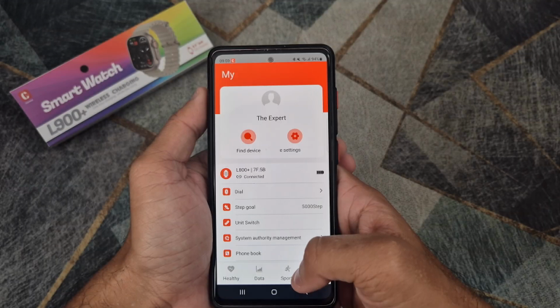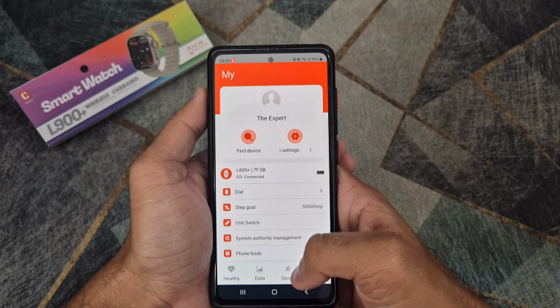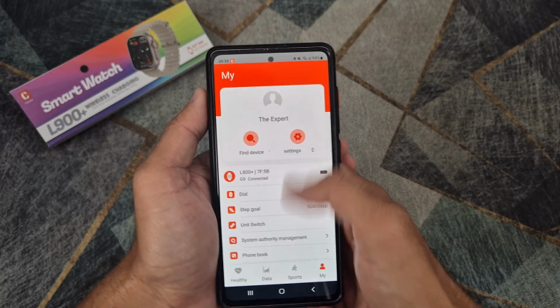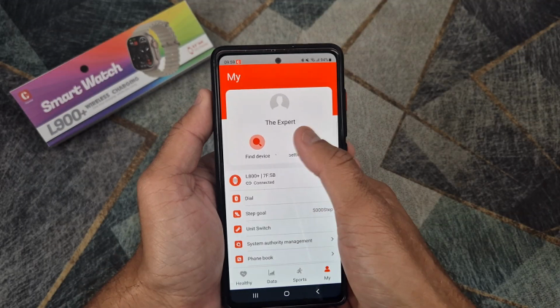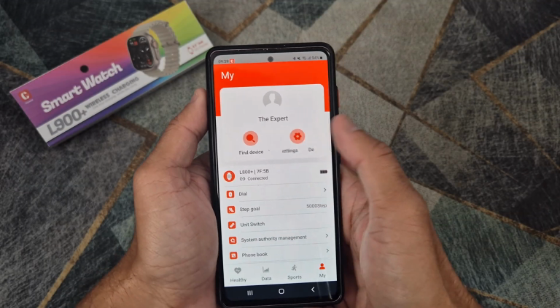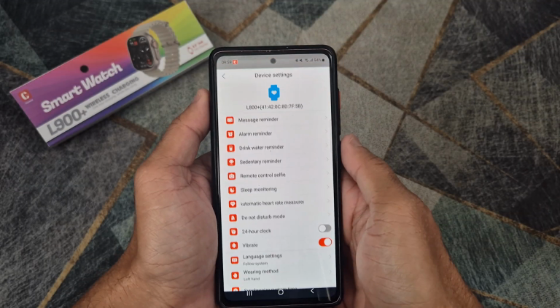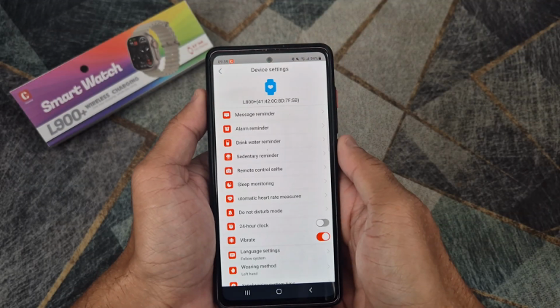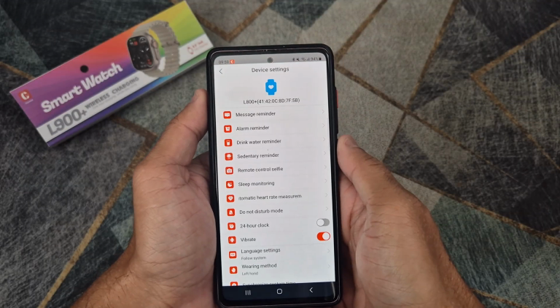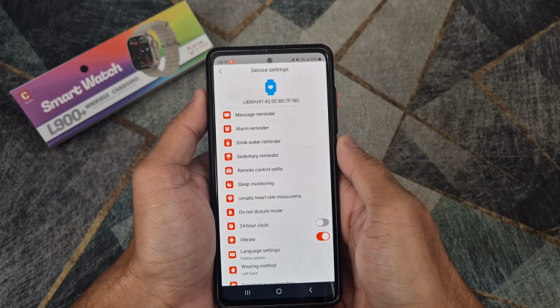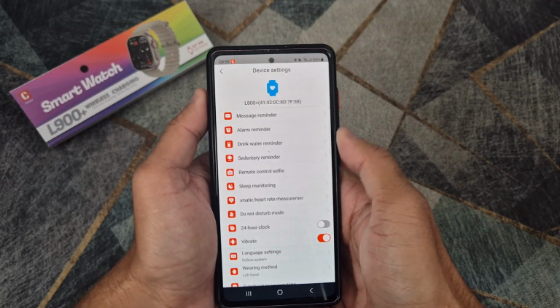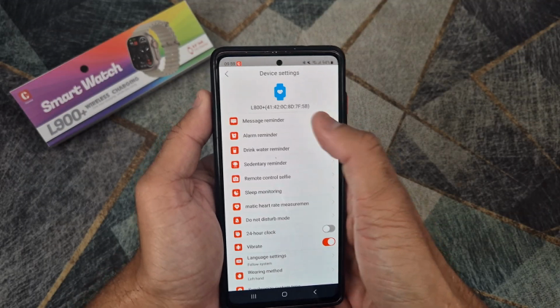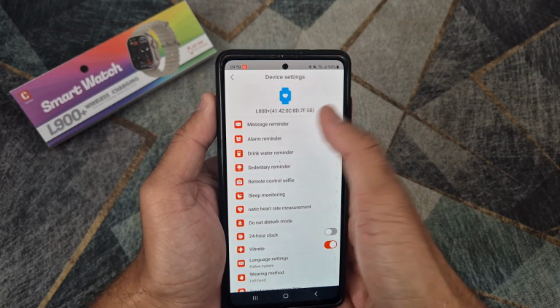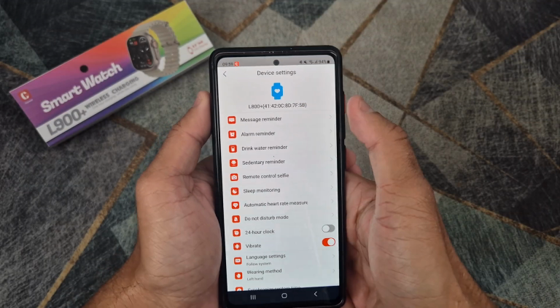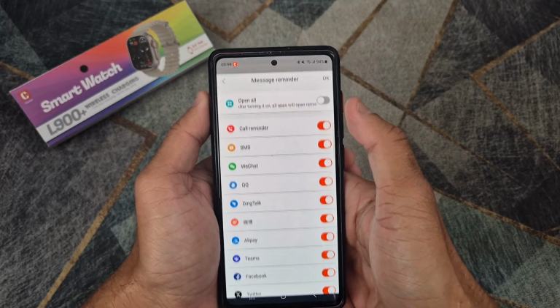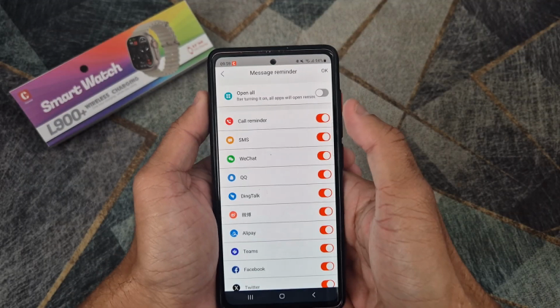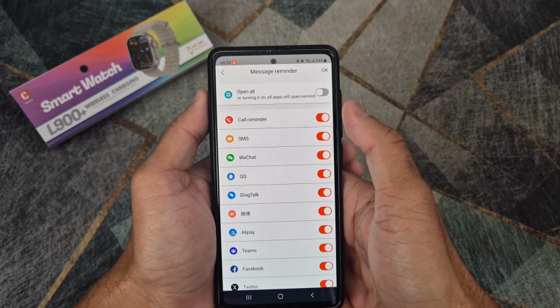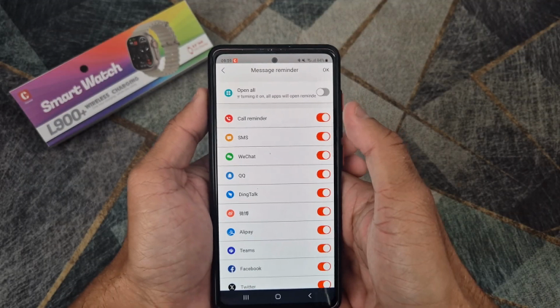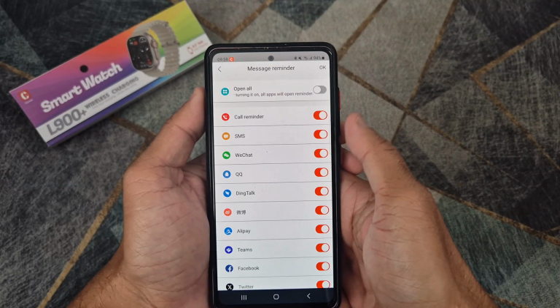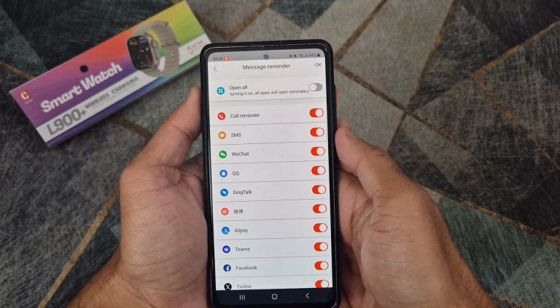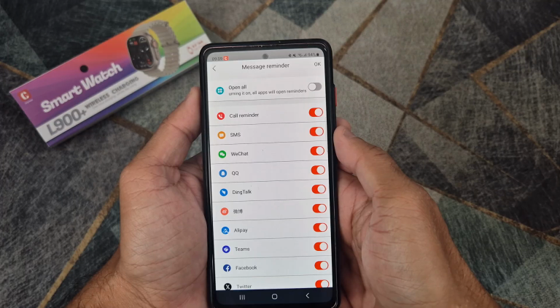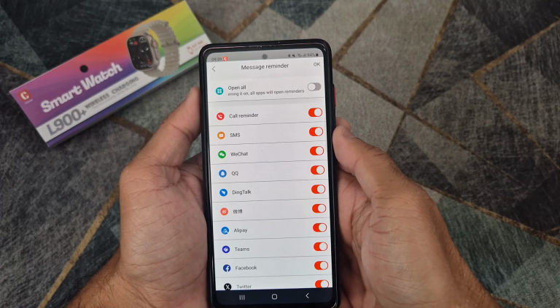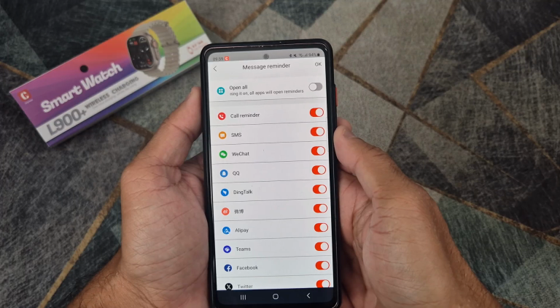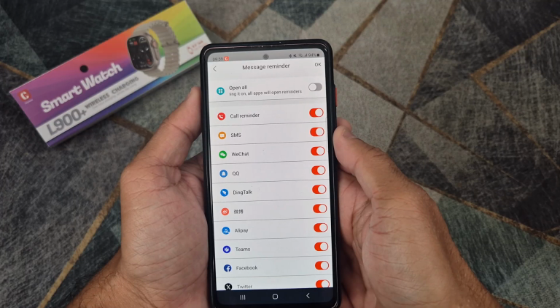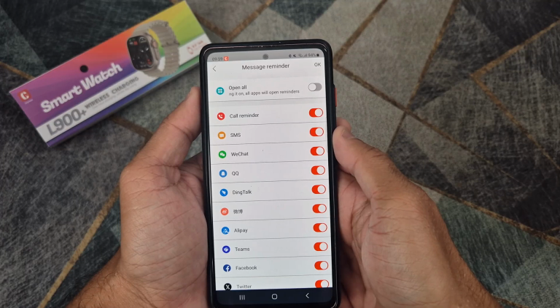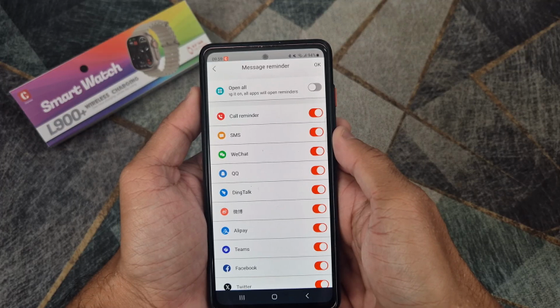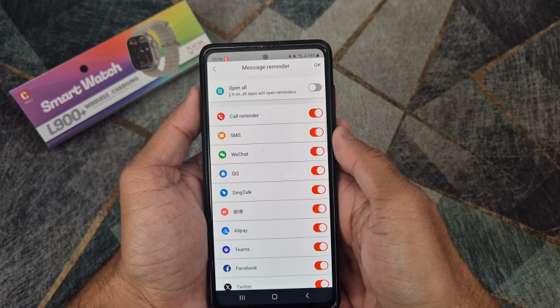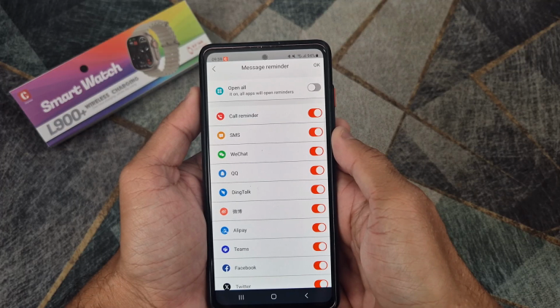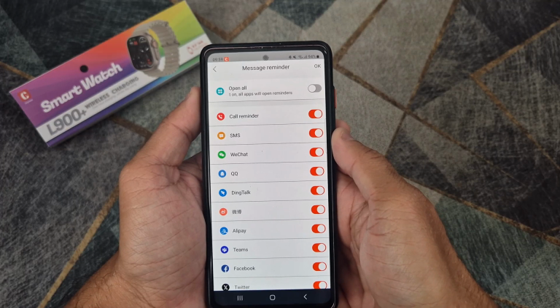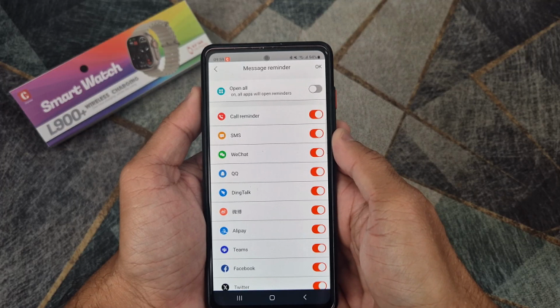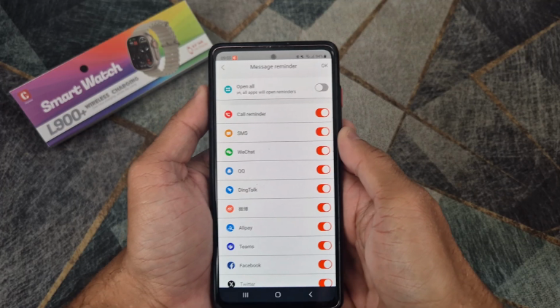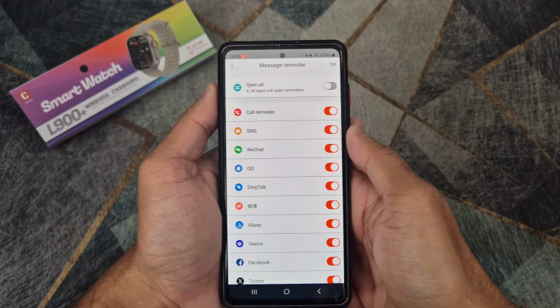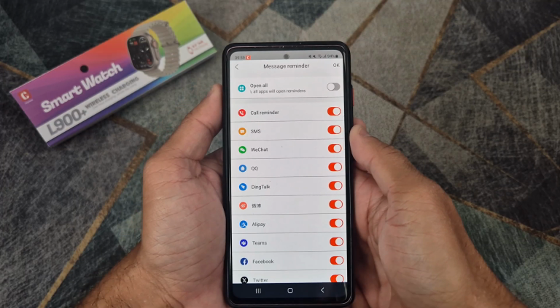Here is how to activate WhatsApp, Facebook and other notifications on your phone.